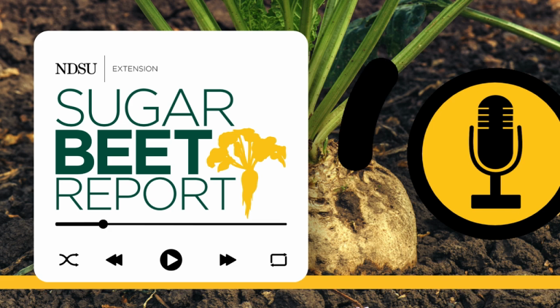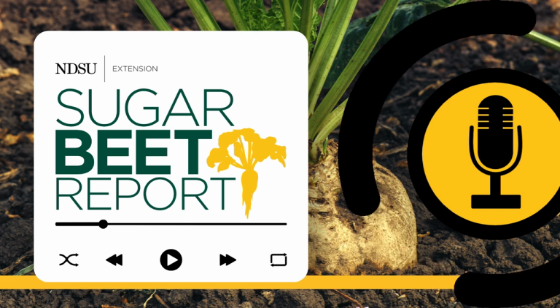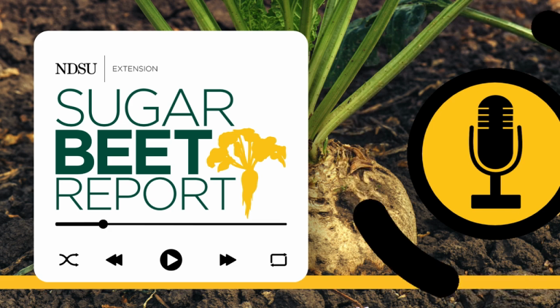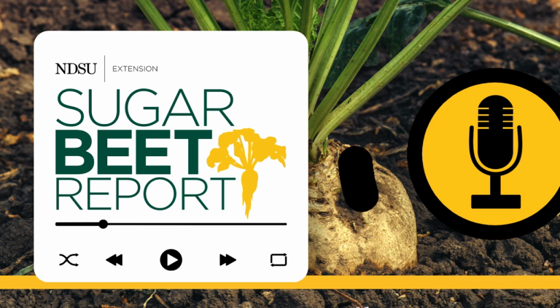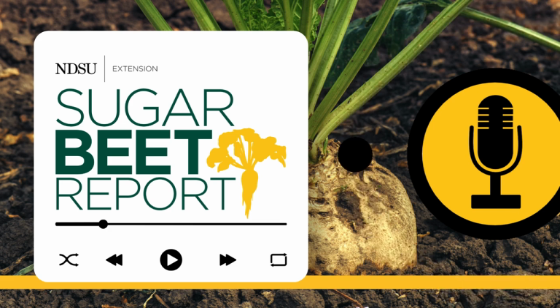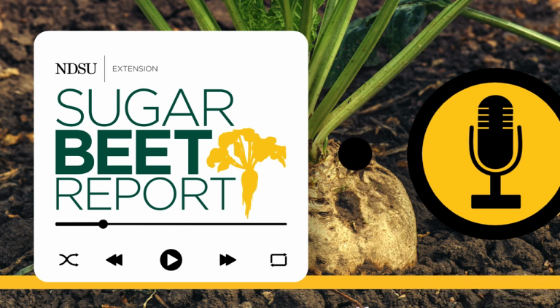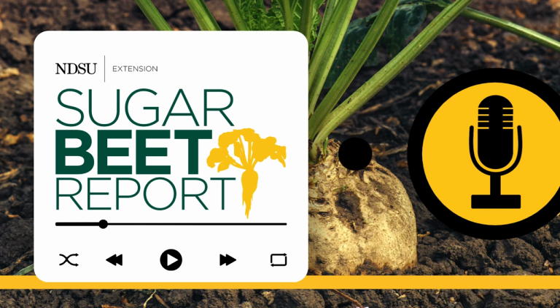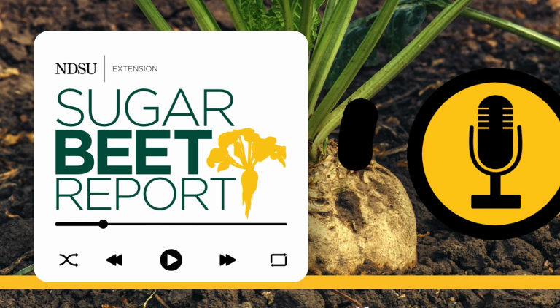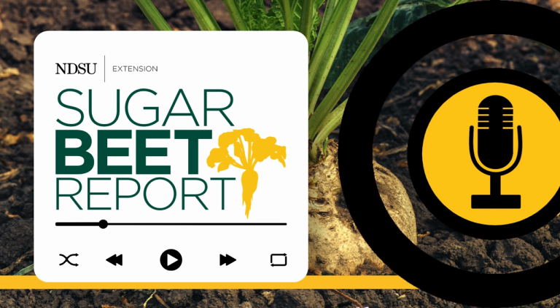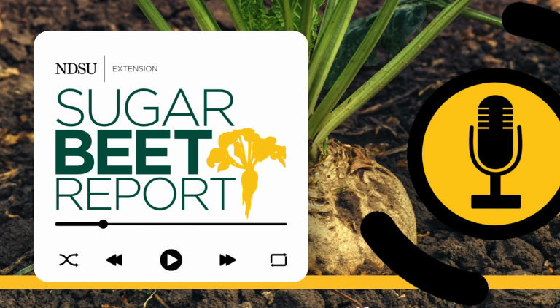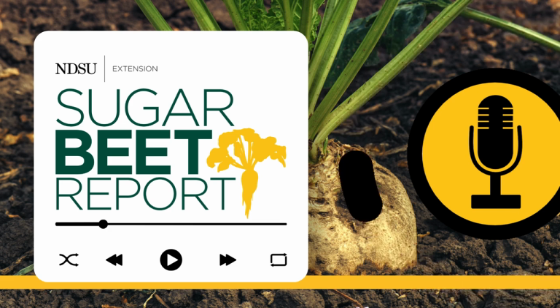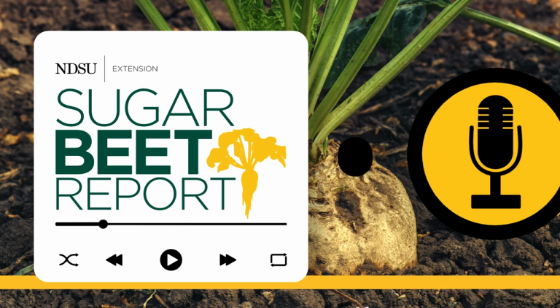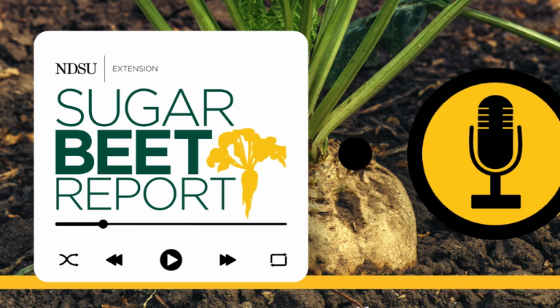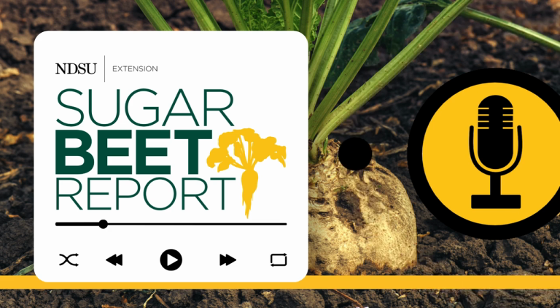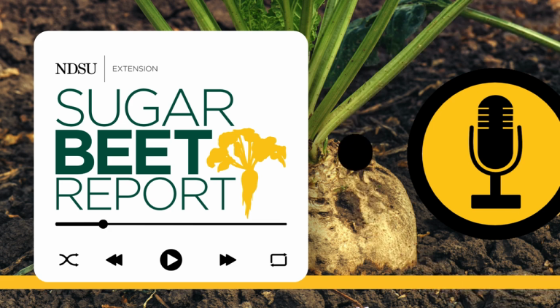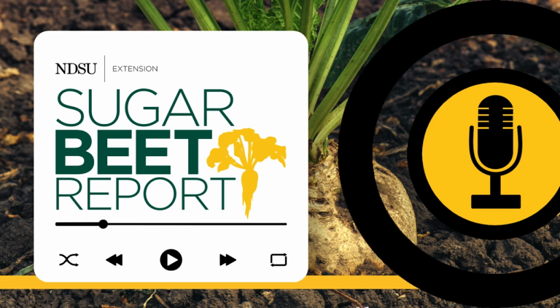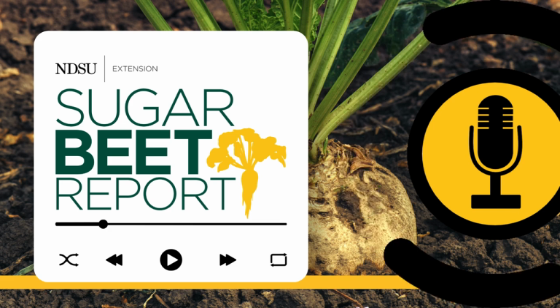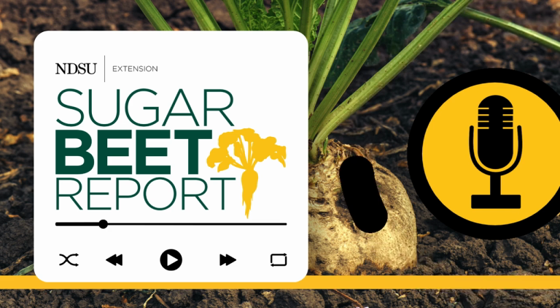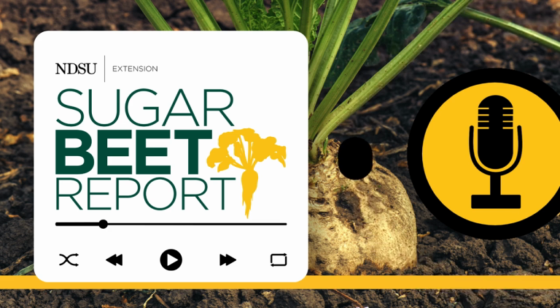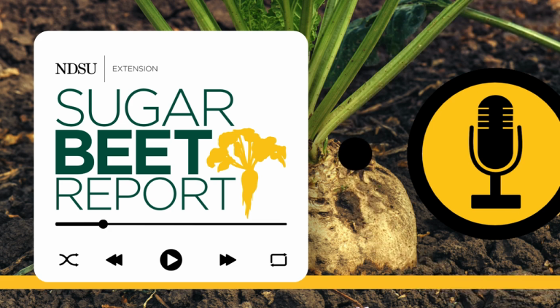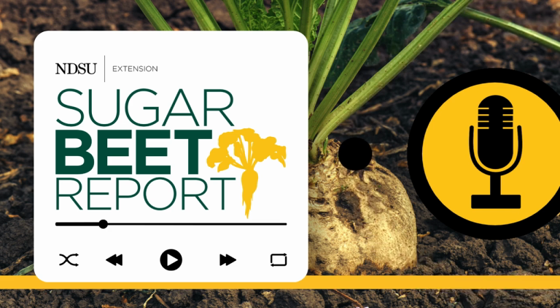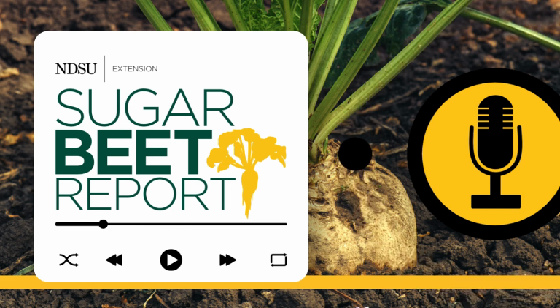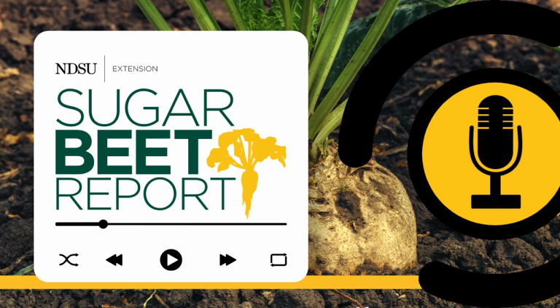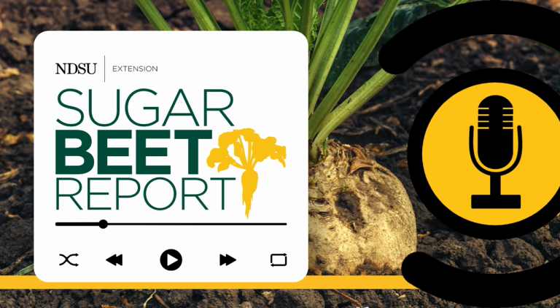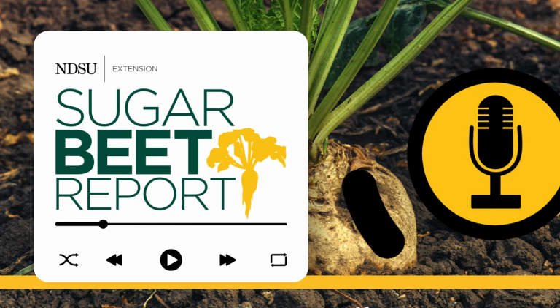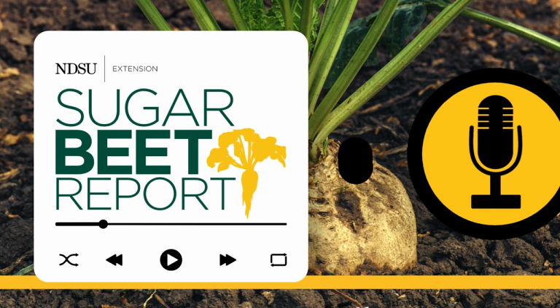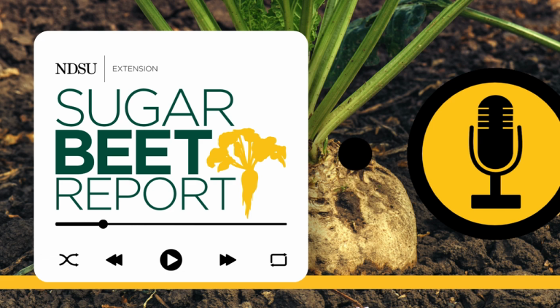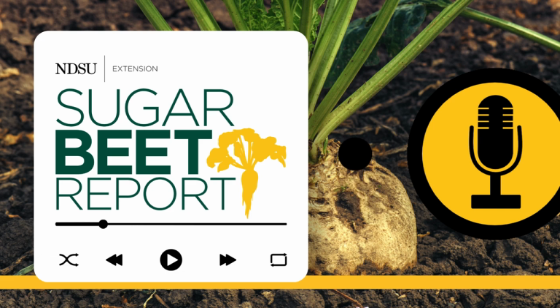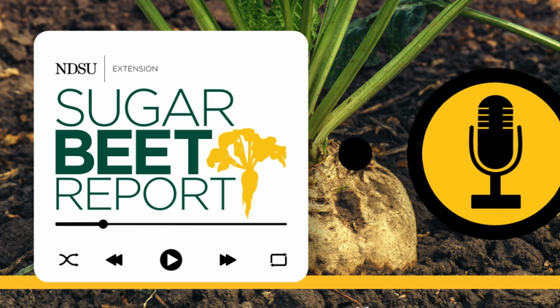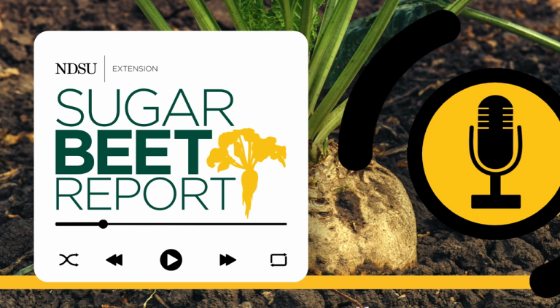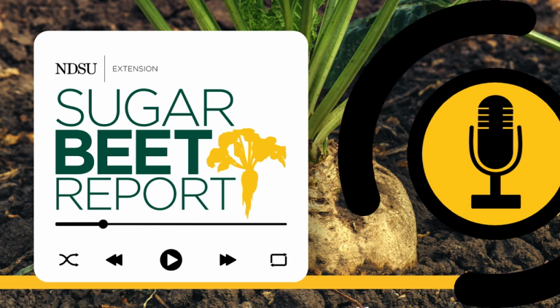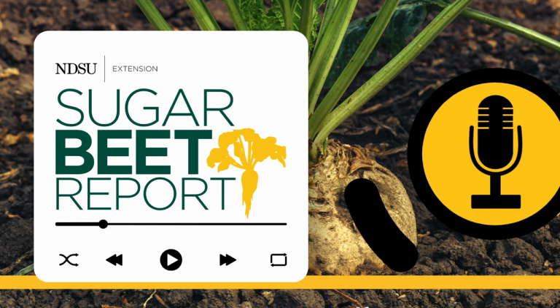This is the Sugar Beet Report, bringing you the latest information from NDSU throughout the sugar beet growing season.